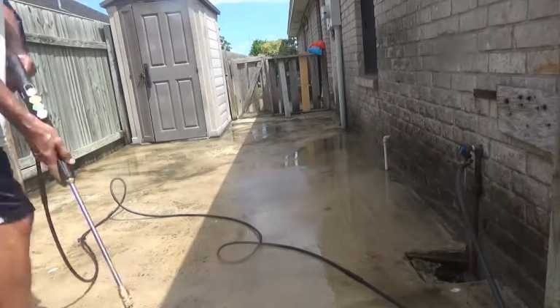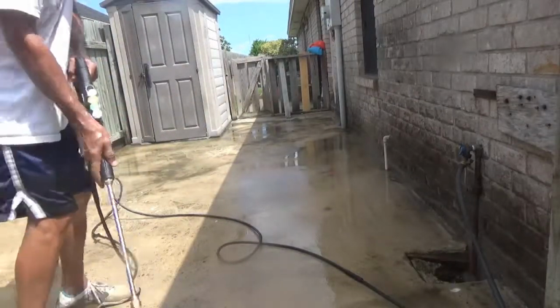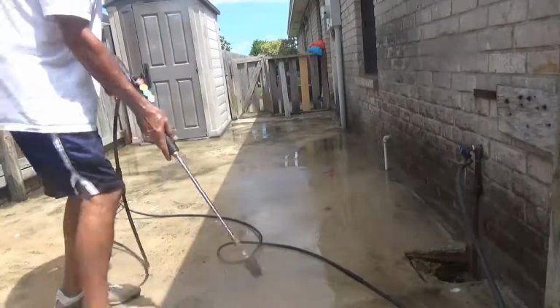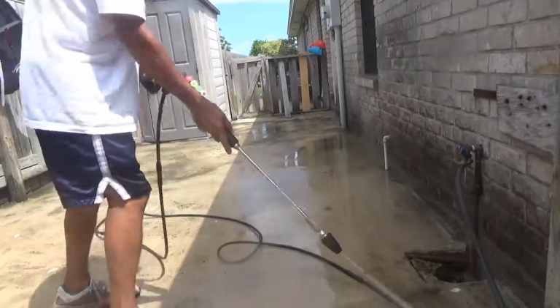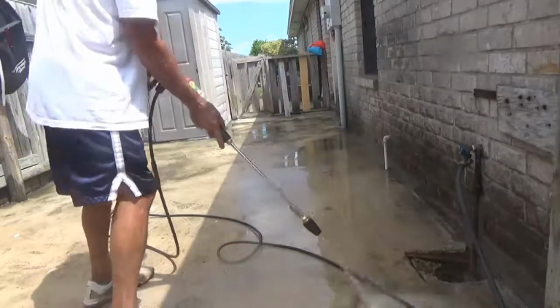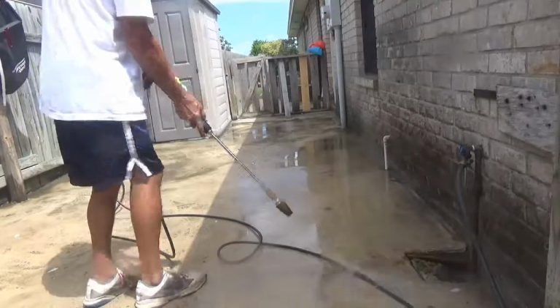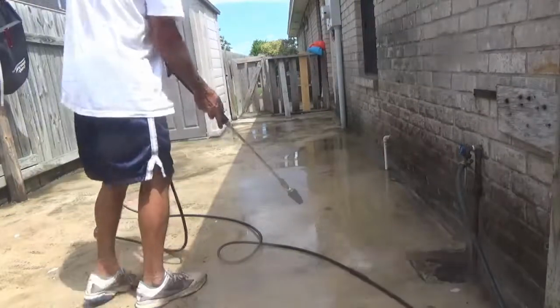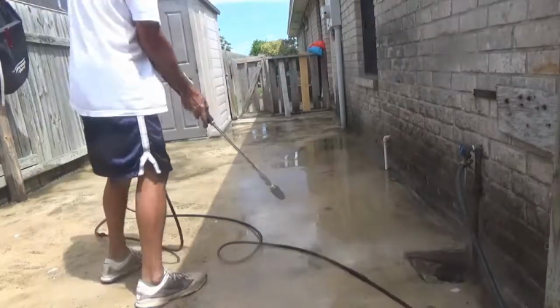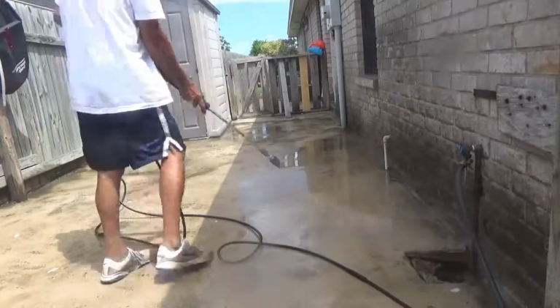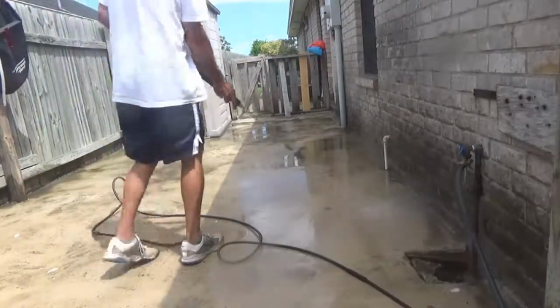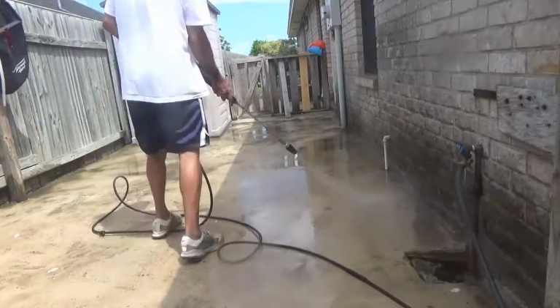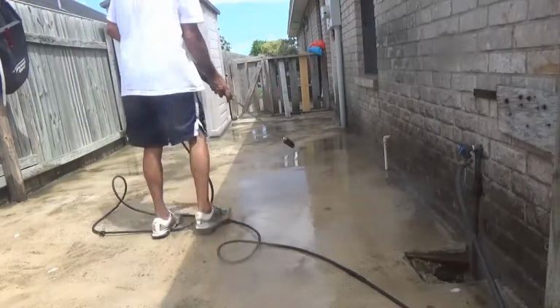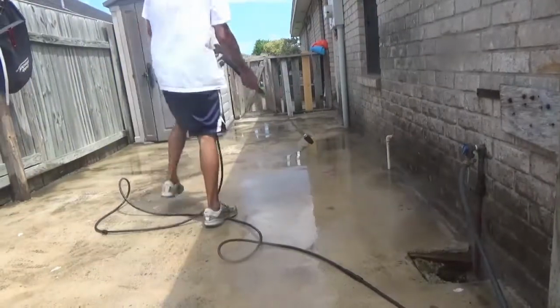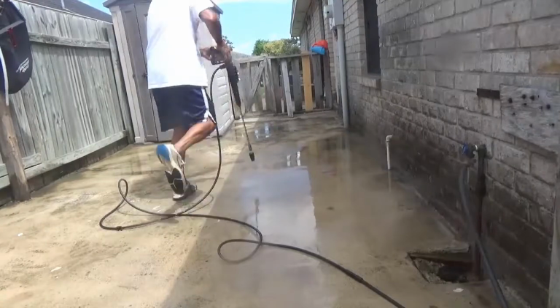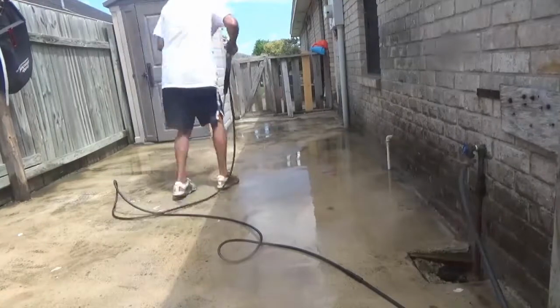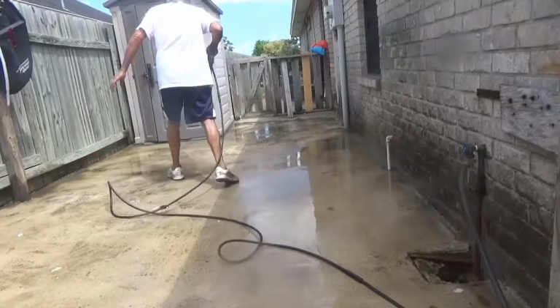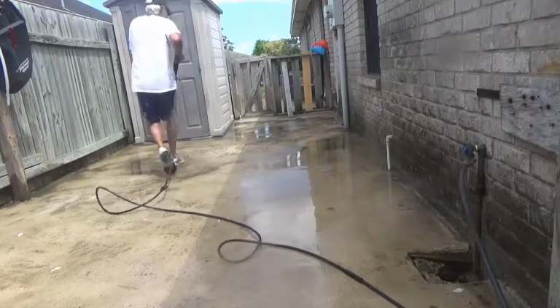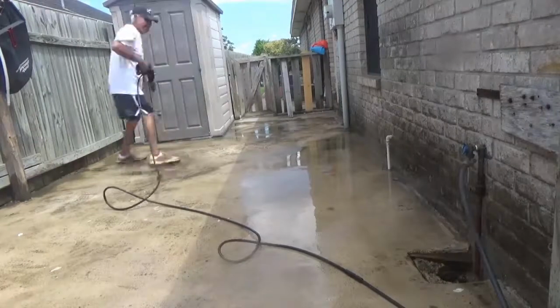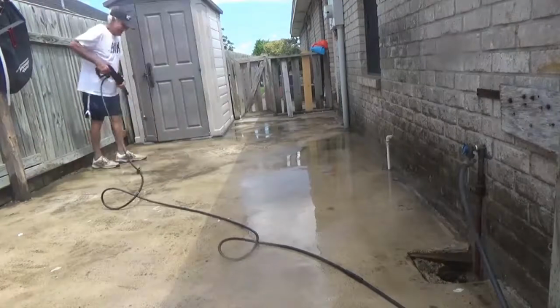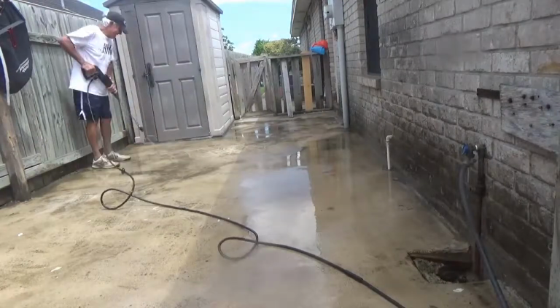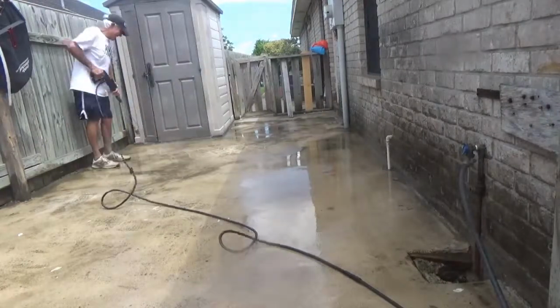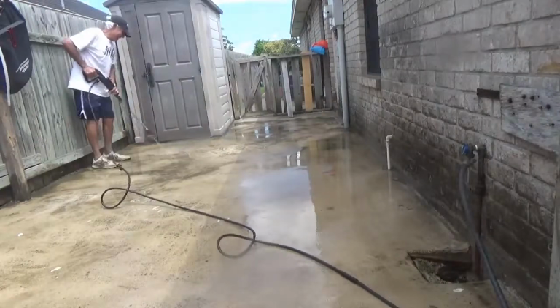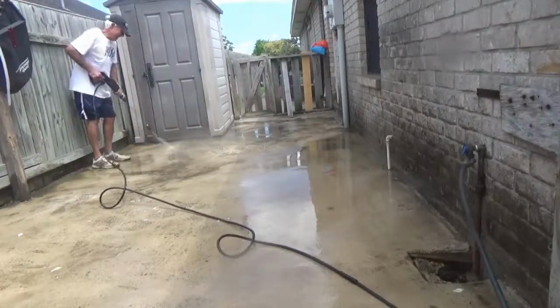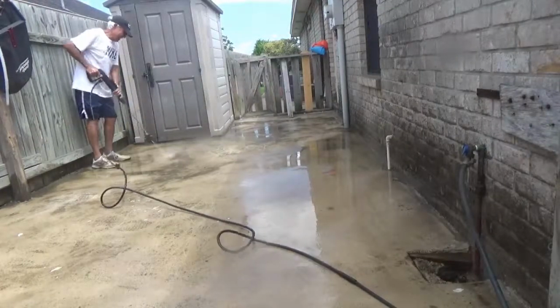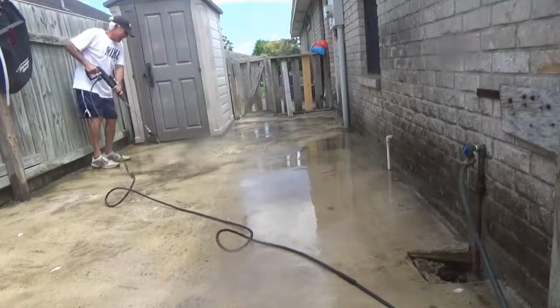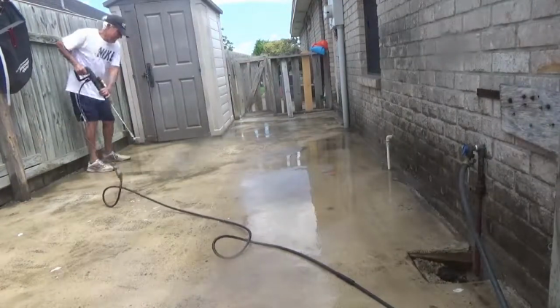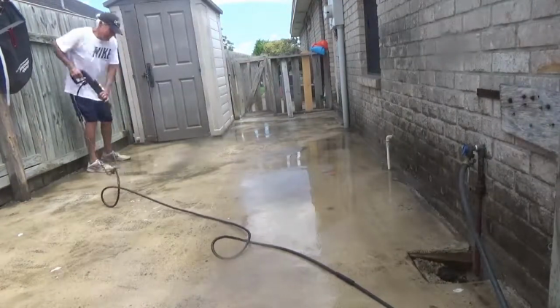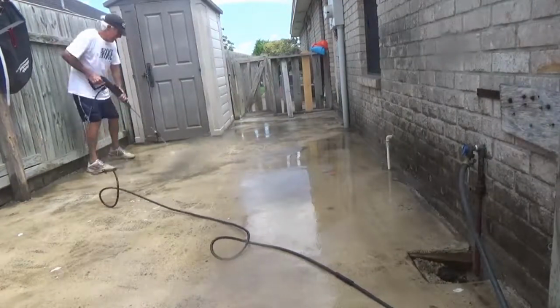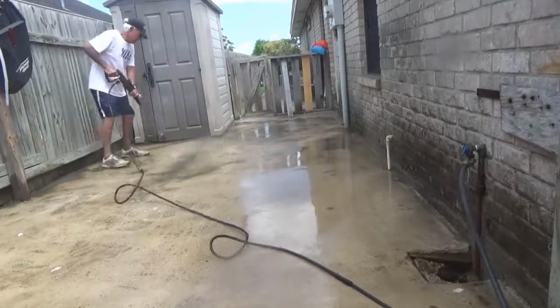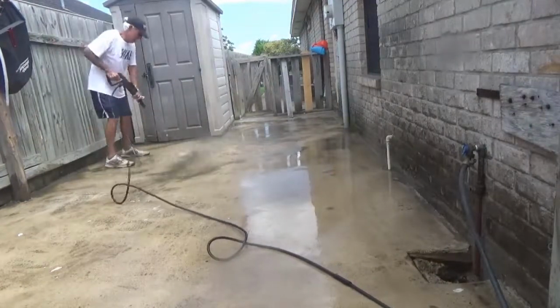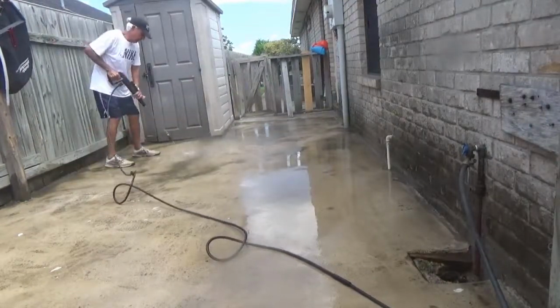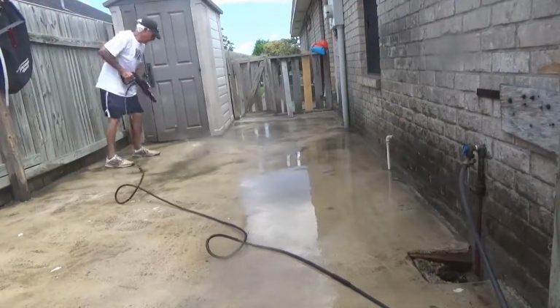Every time I walk out here it just looks like a new place compared to the way it was.